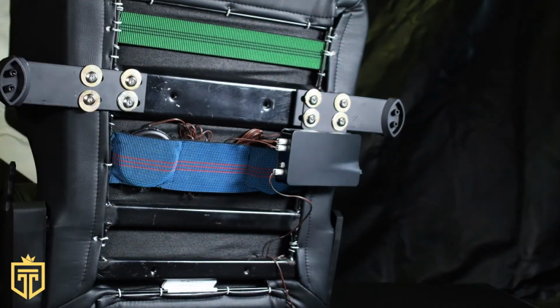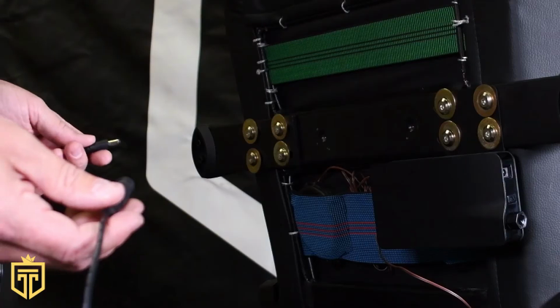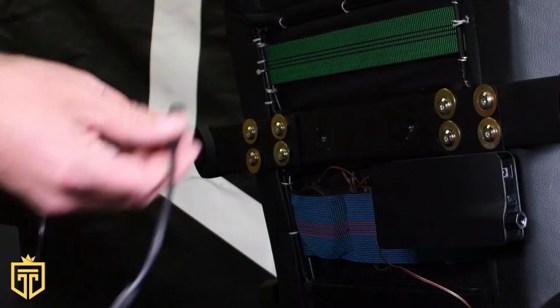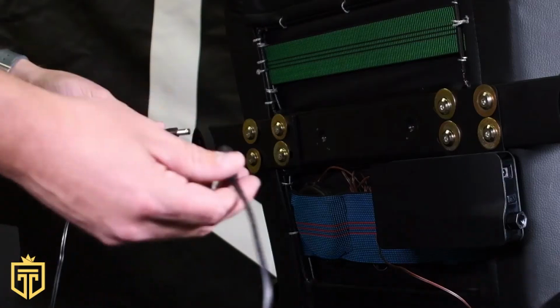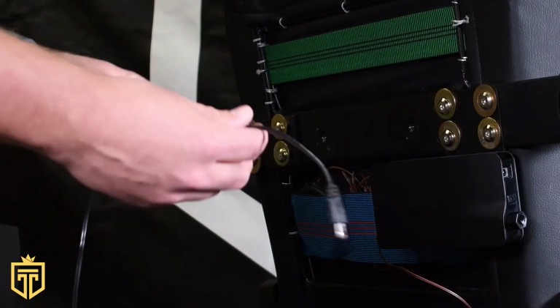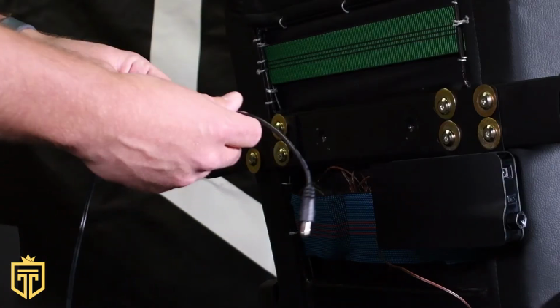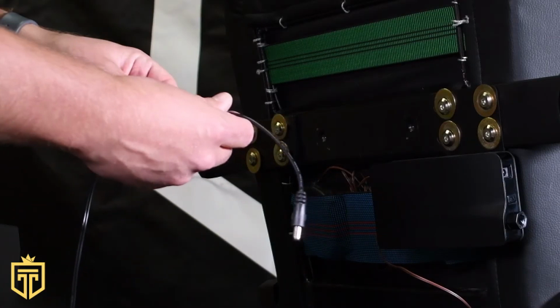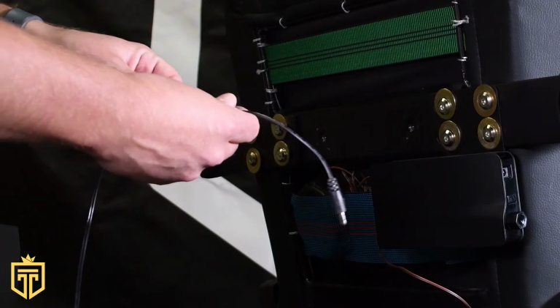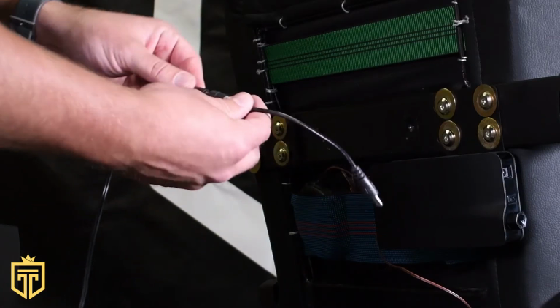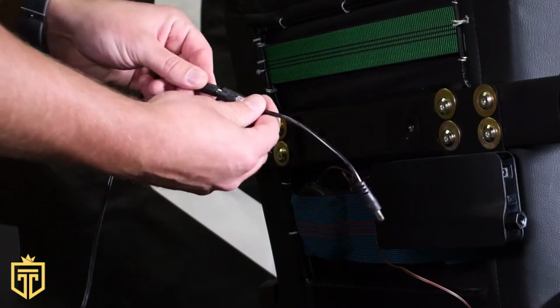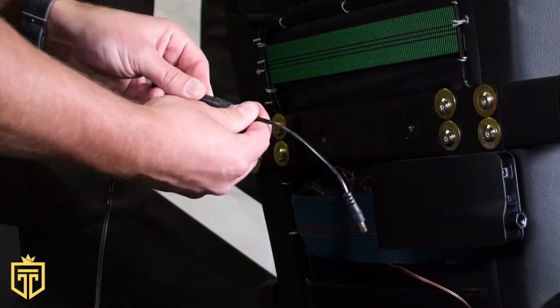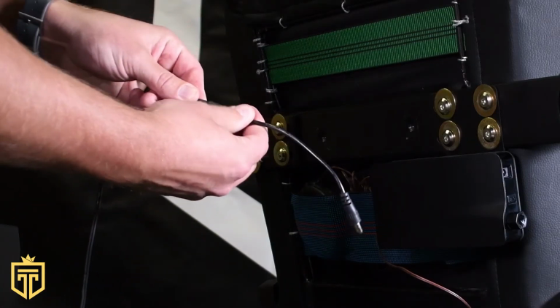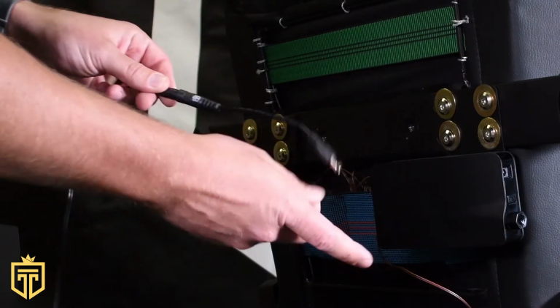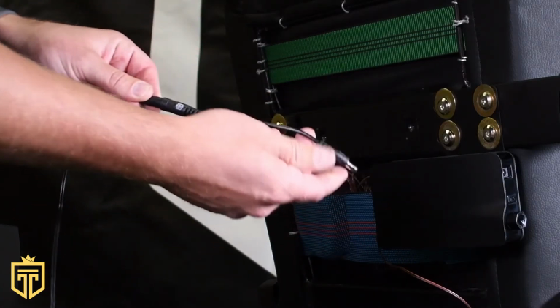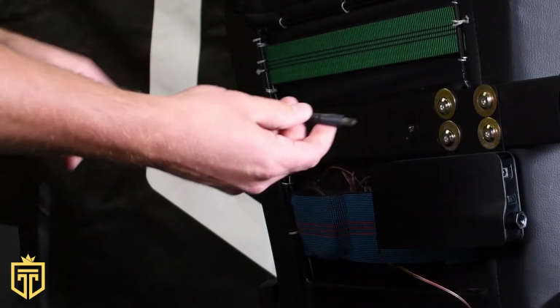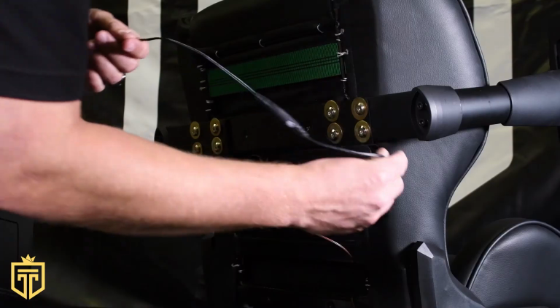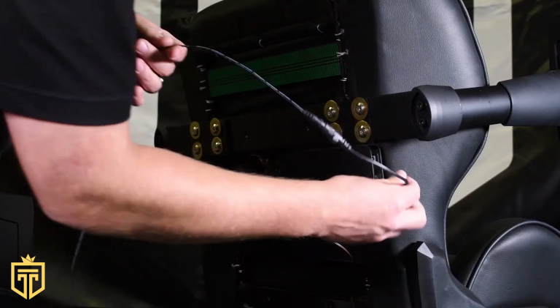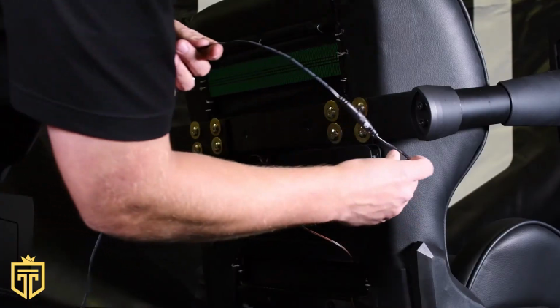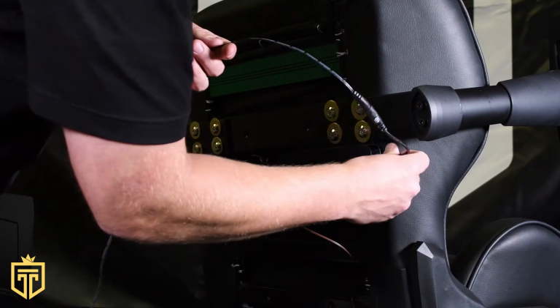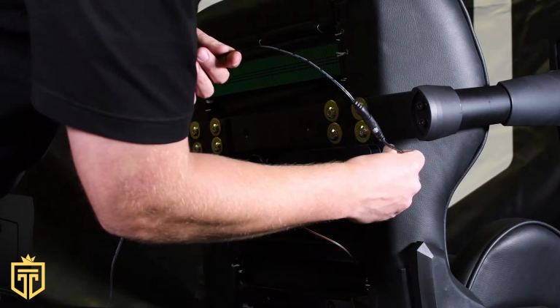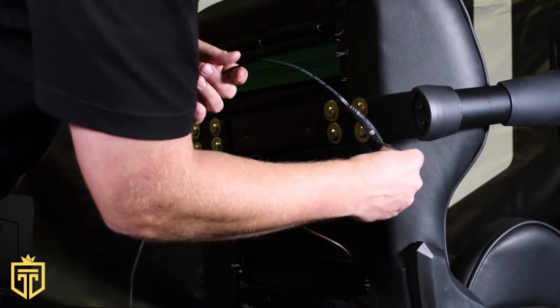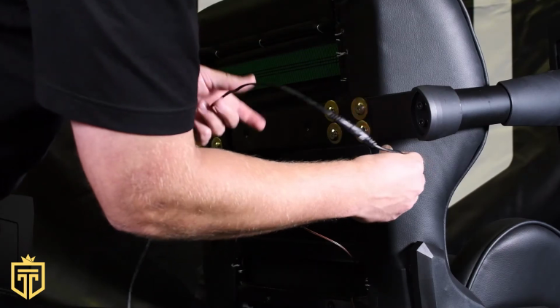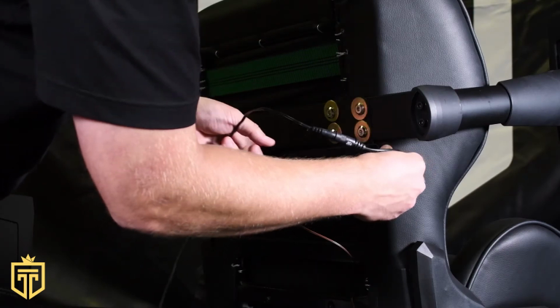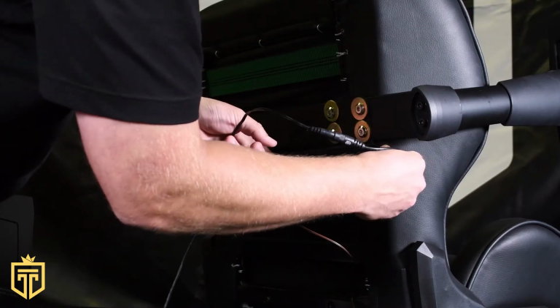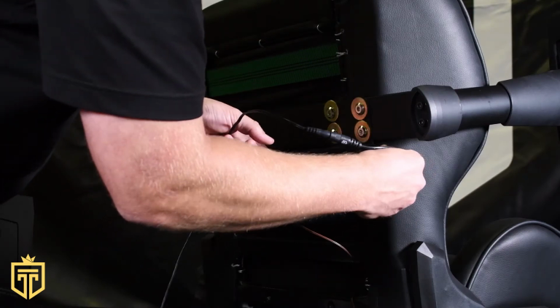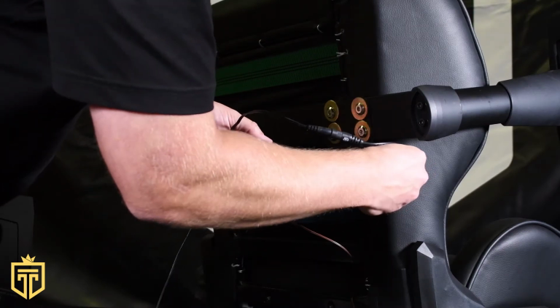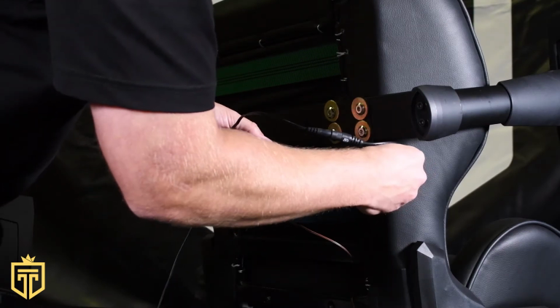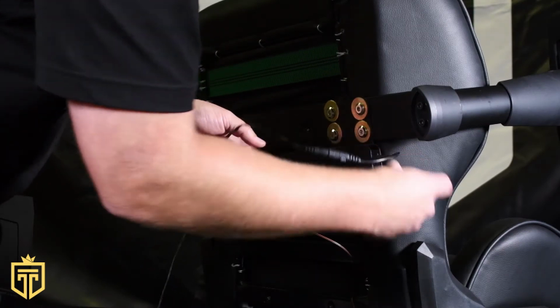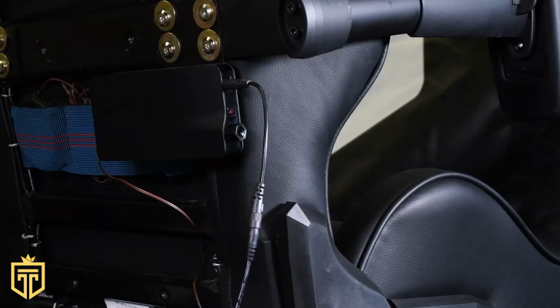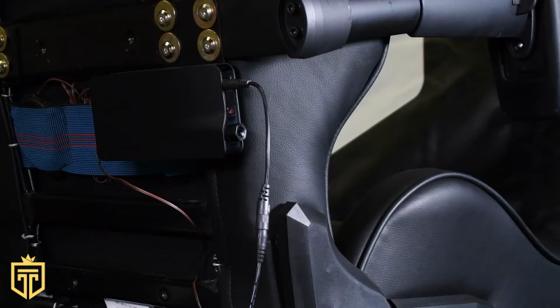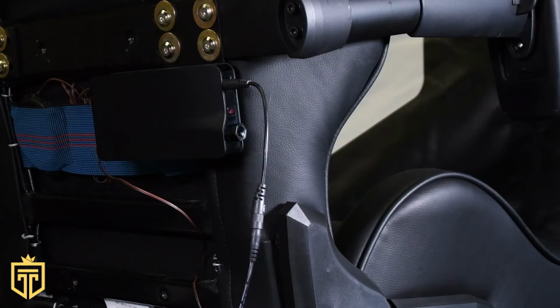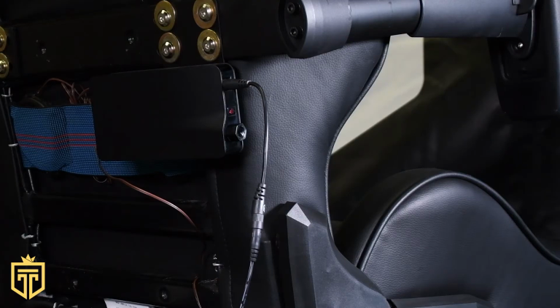Take your power cord and plug it into your trip wire. Plug the trip wire into the GT Throne receiver for safety around the chair.